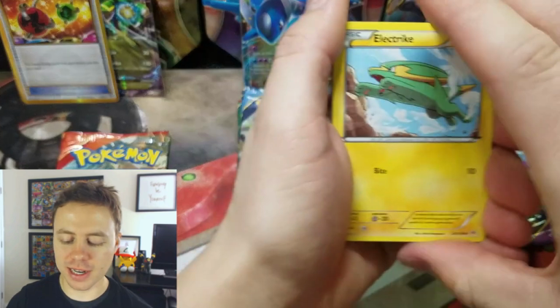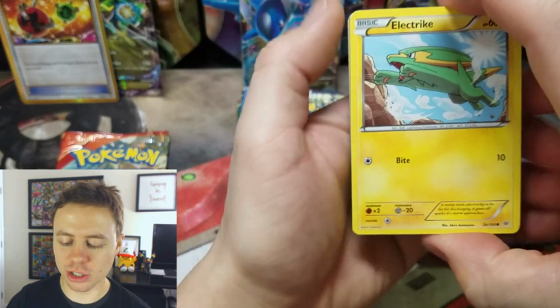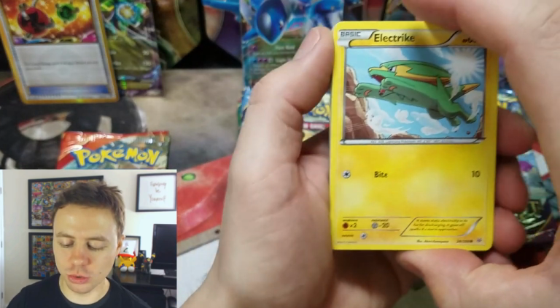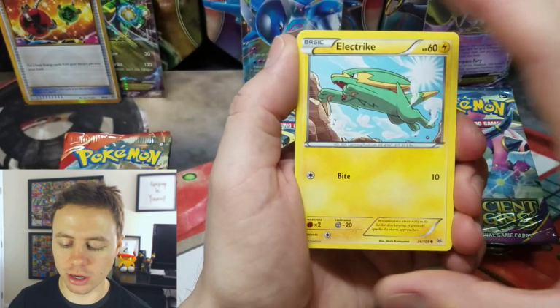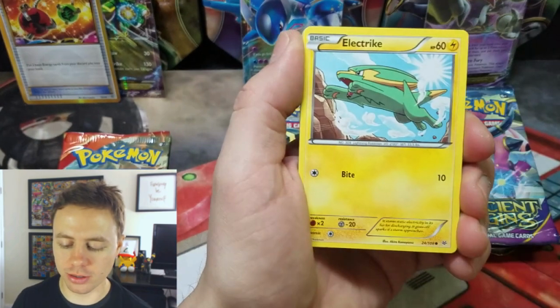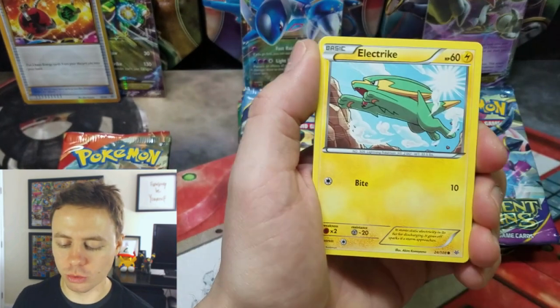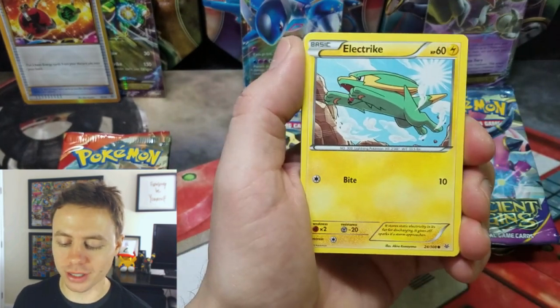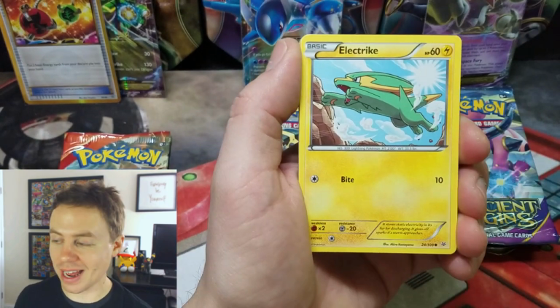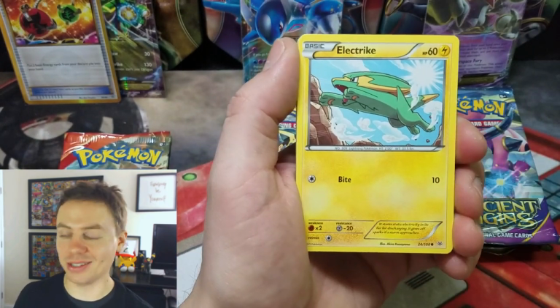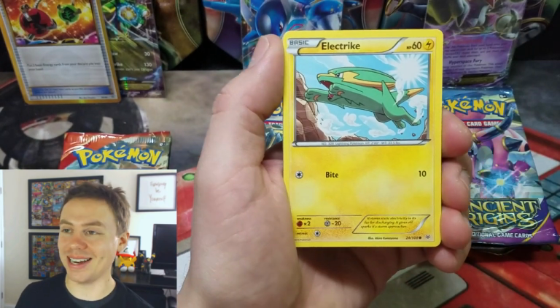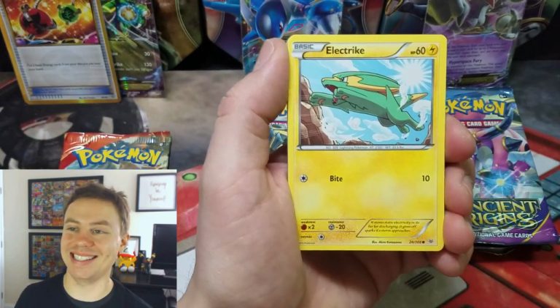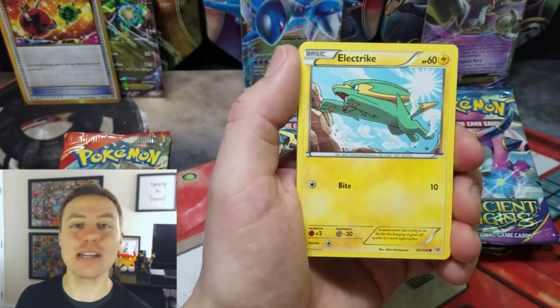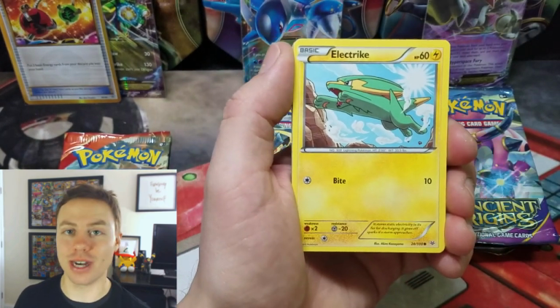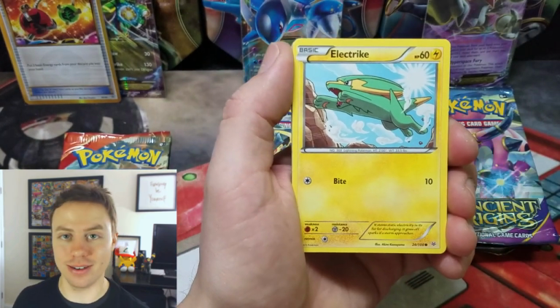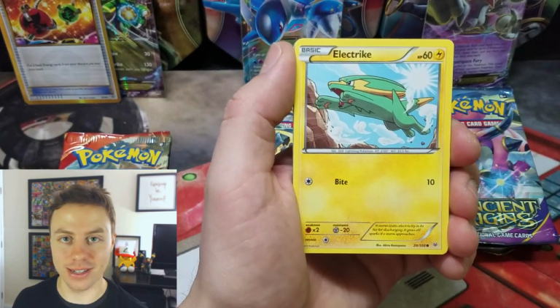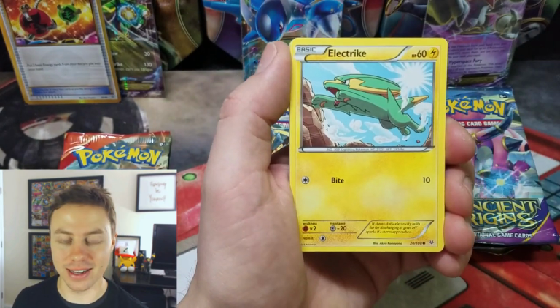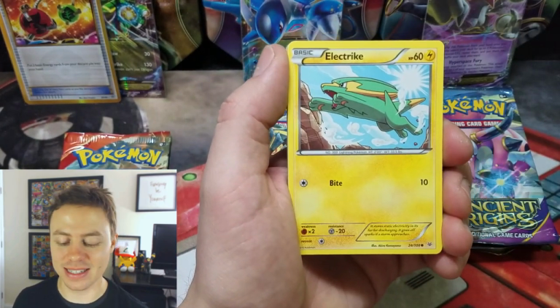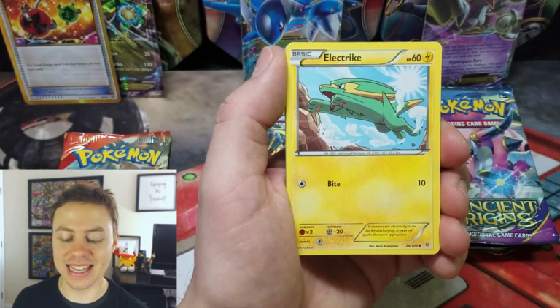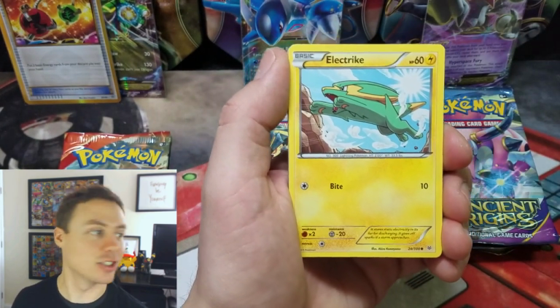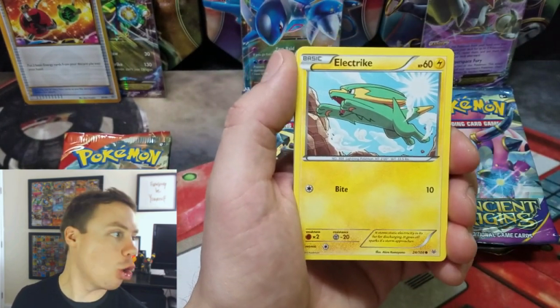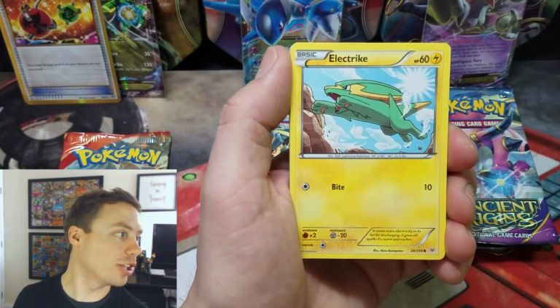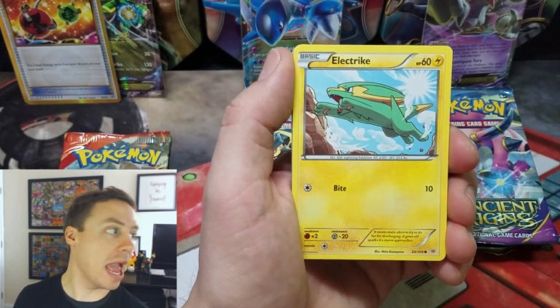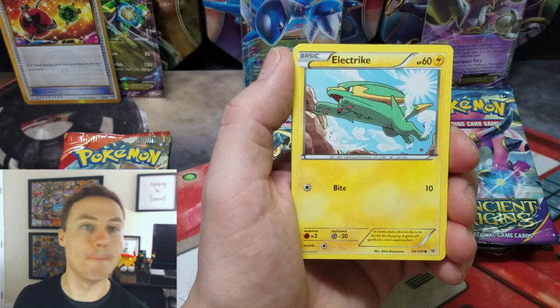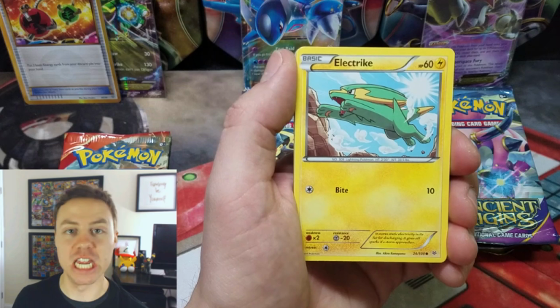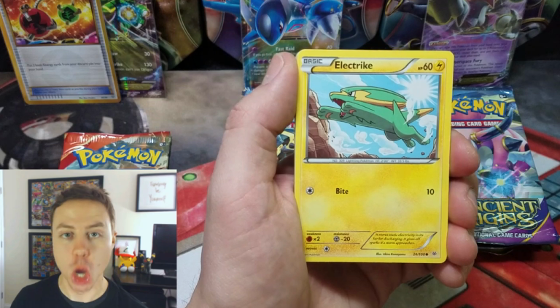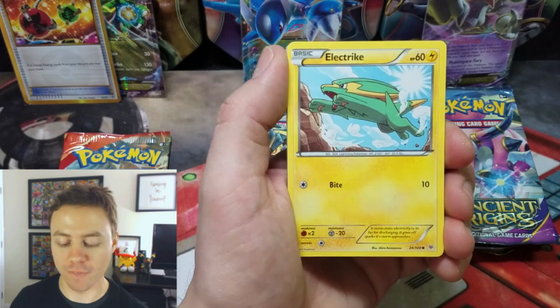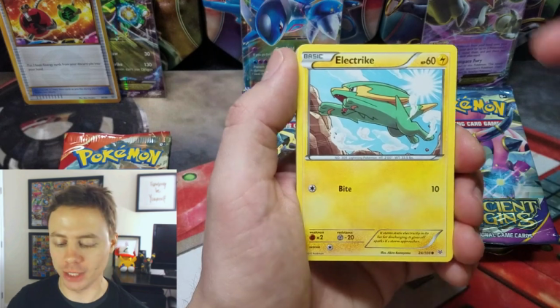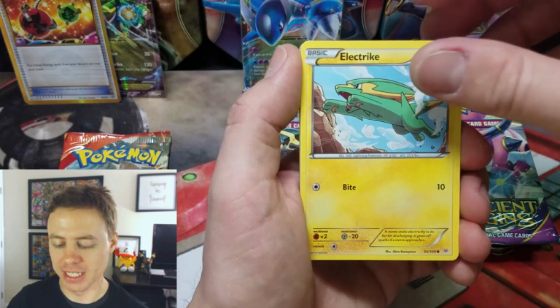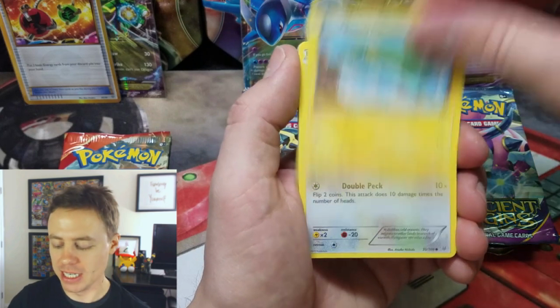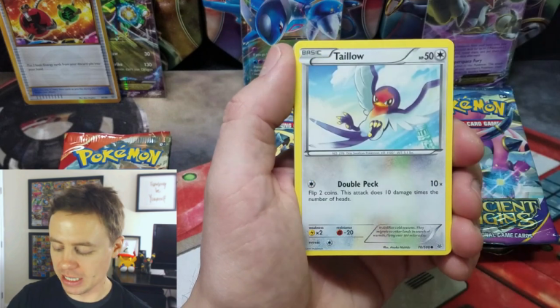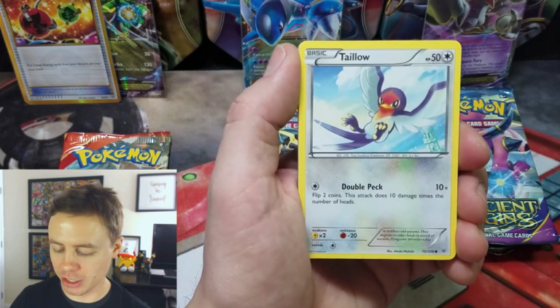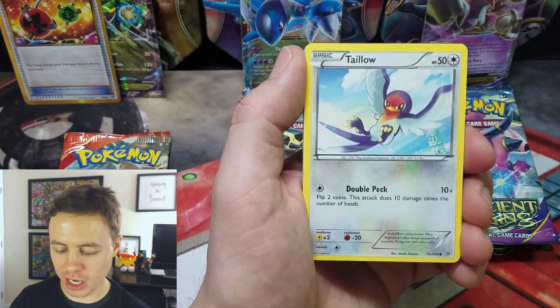Moving on to Roaring Skies — we got a Secret Rare, you guys. That thing is gold and beautiful.